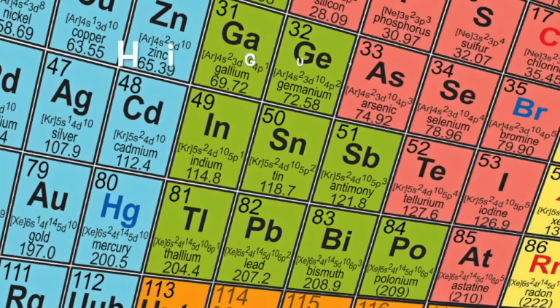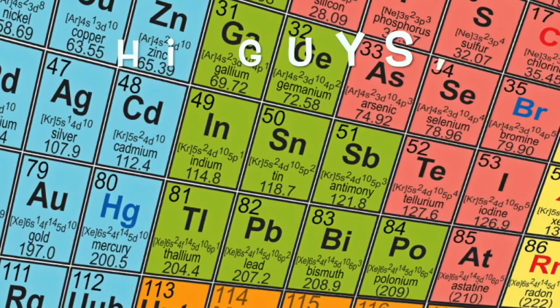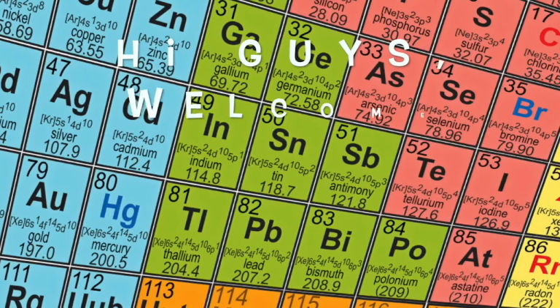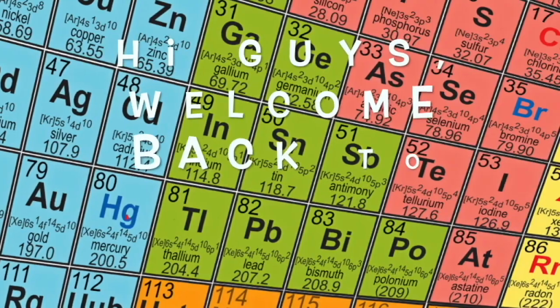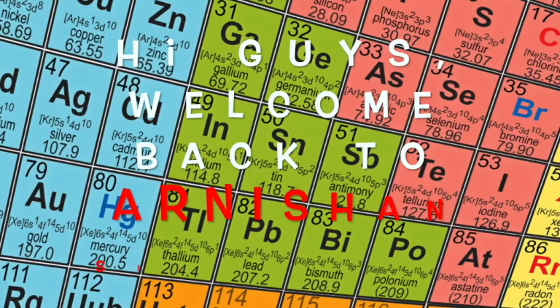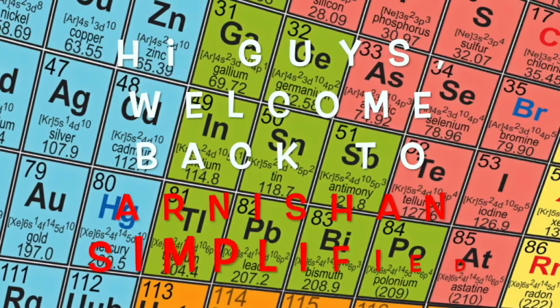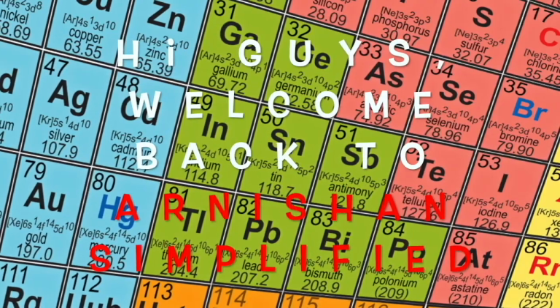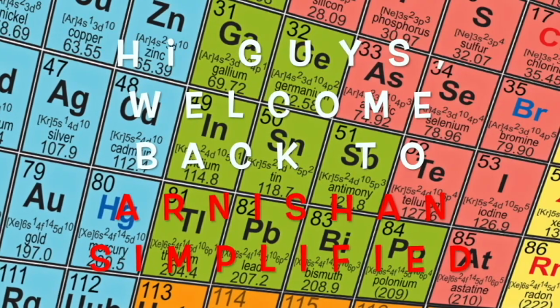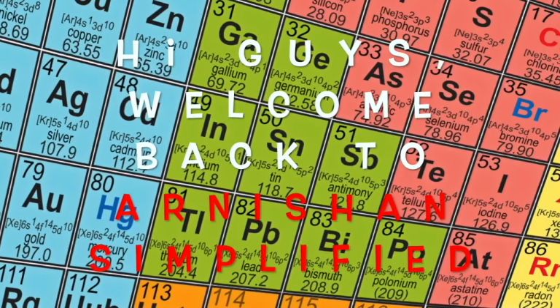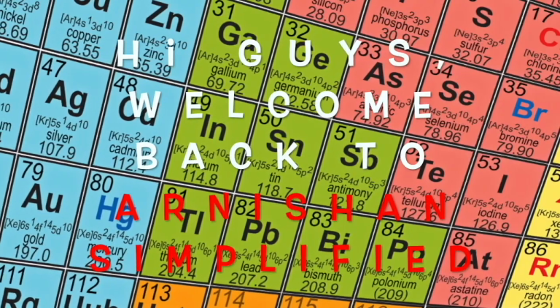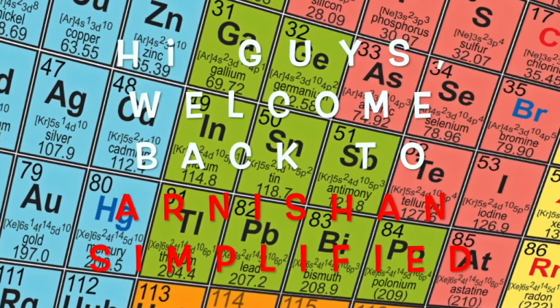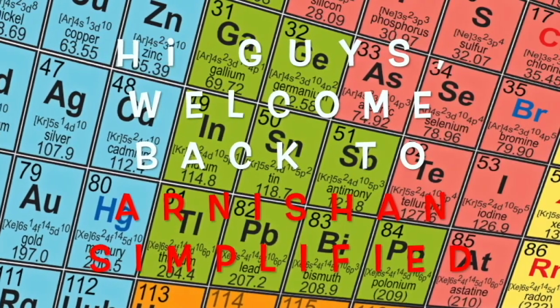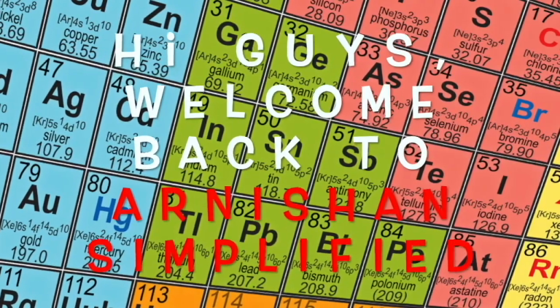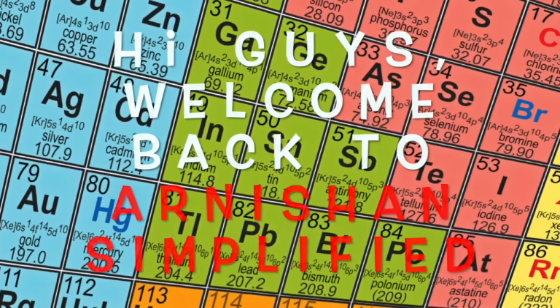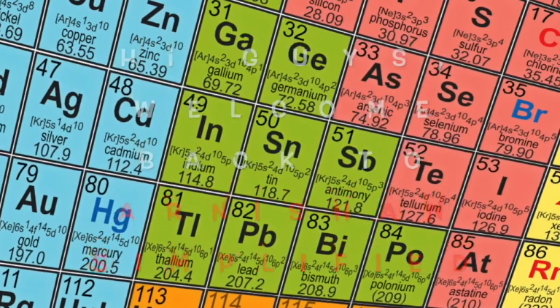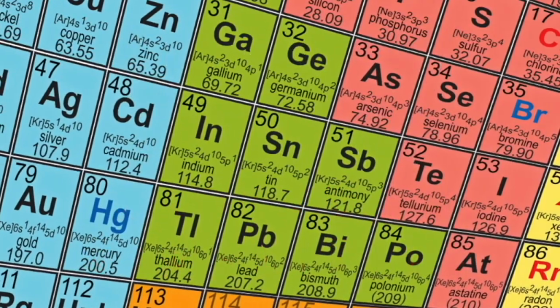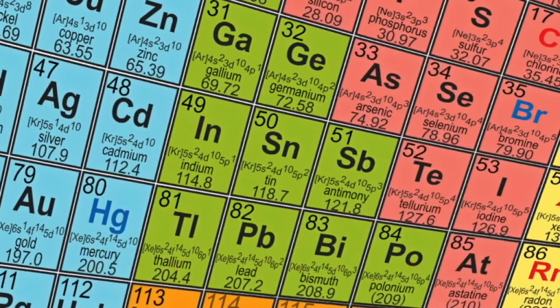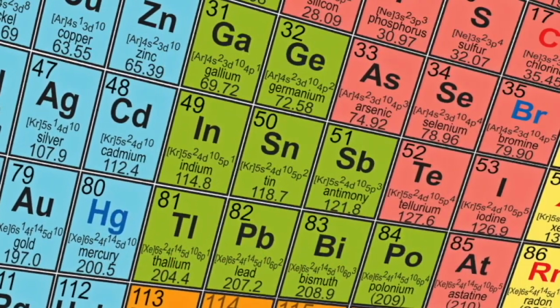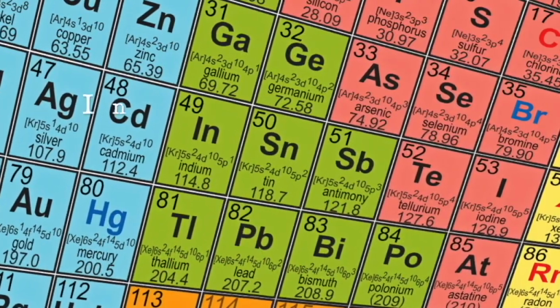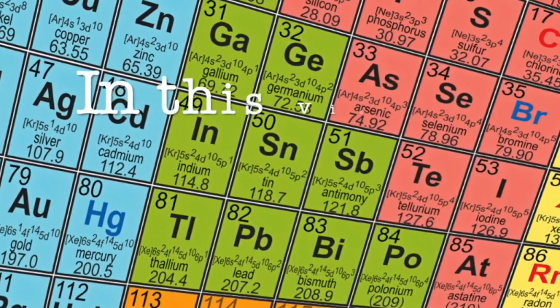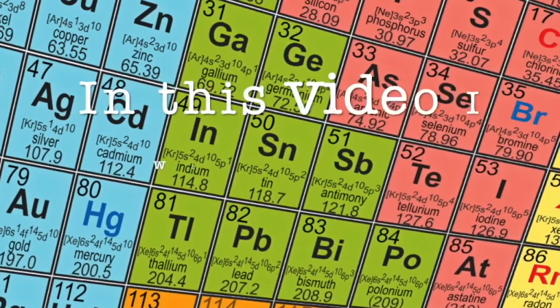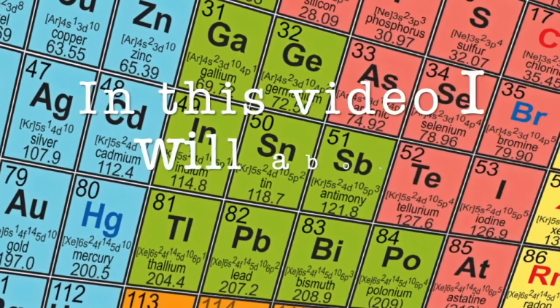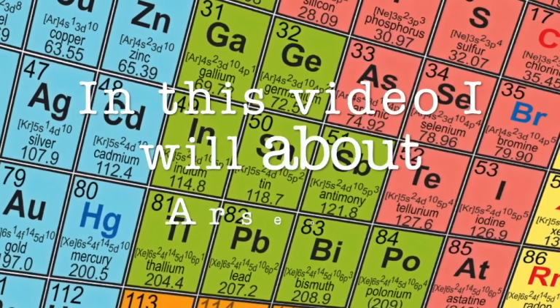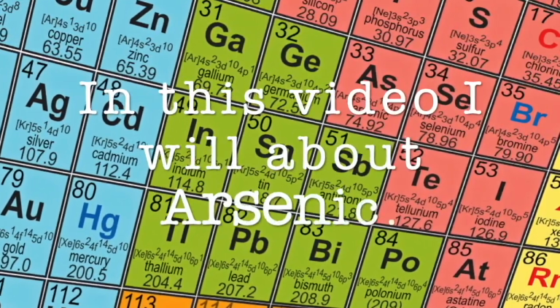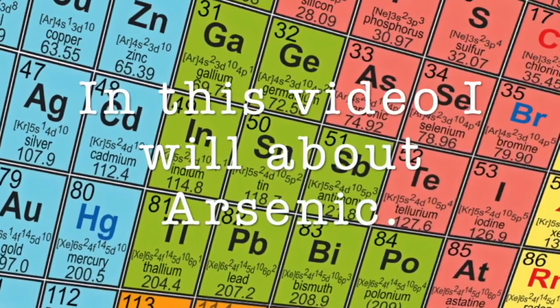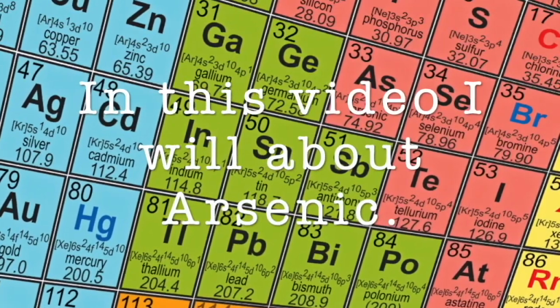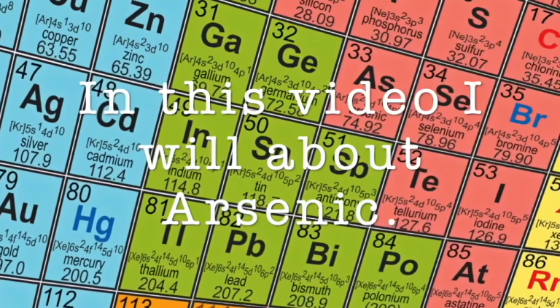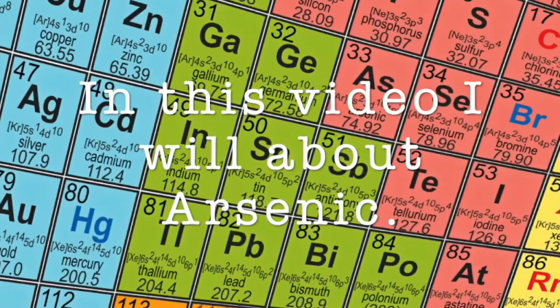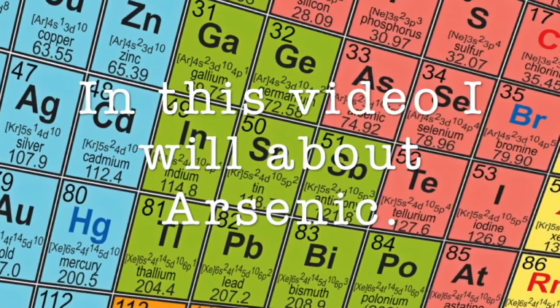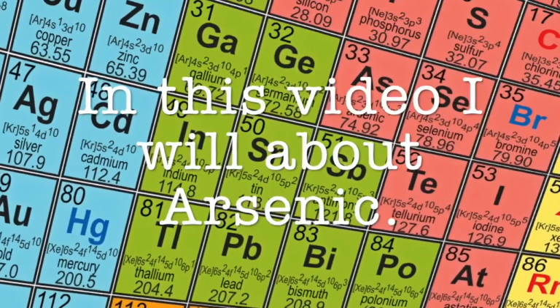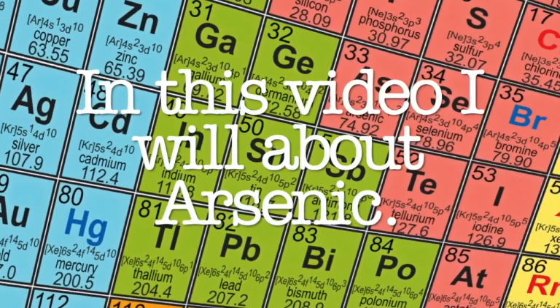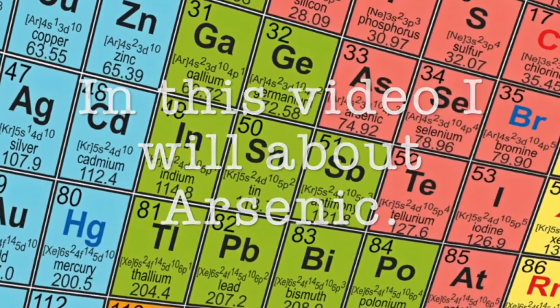Hi guys, welcome back to Arnish and Simplified. In this video, I'm going to talk about arsenic.